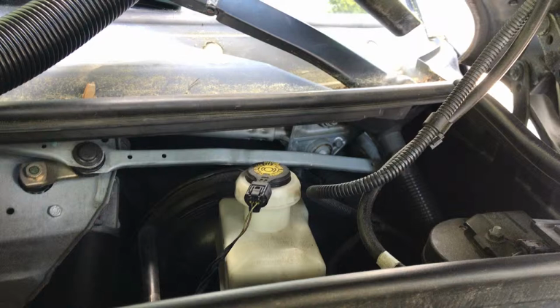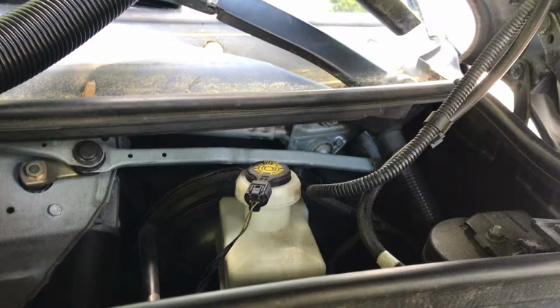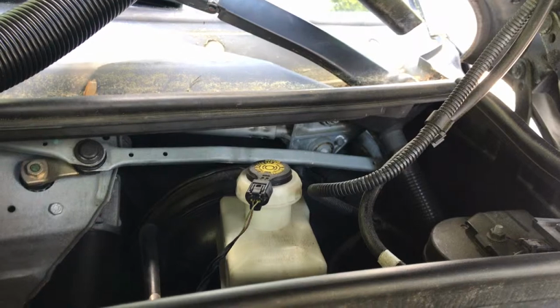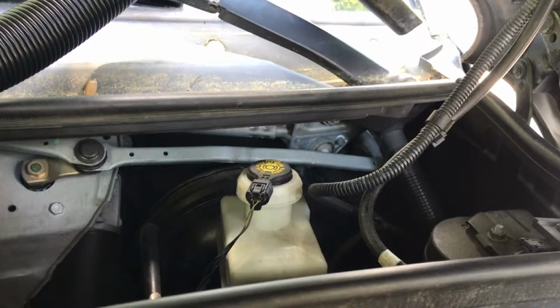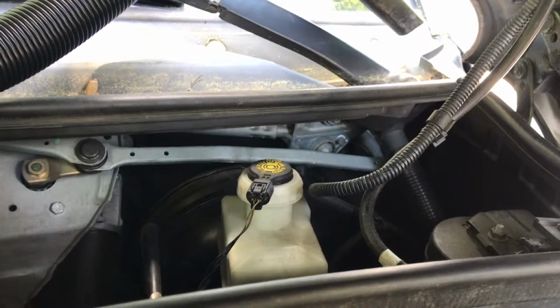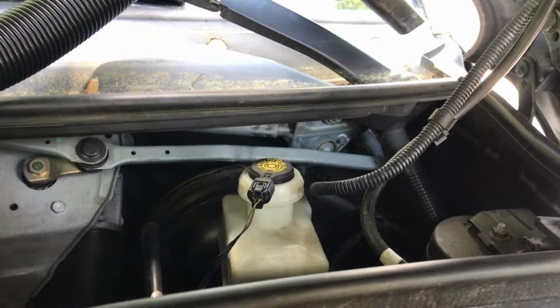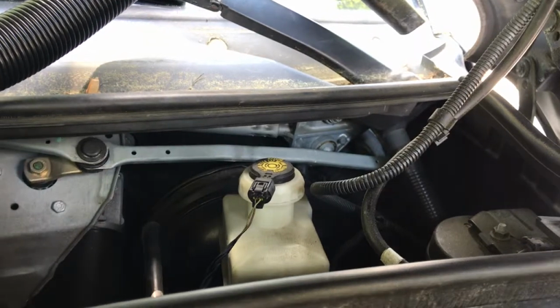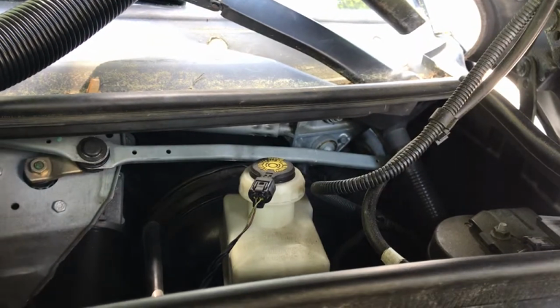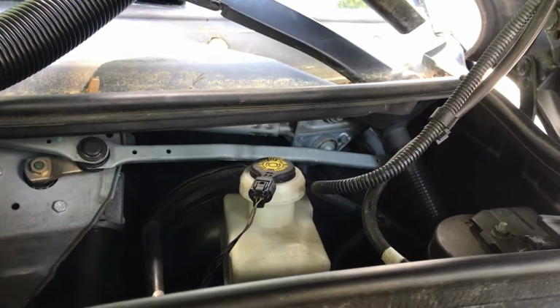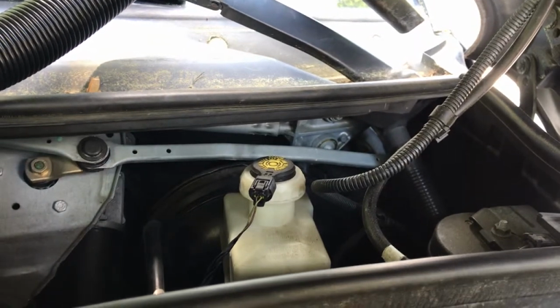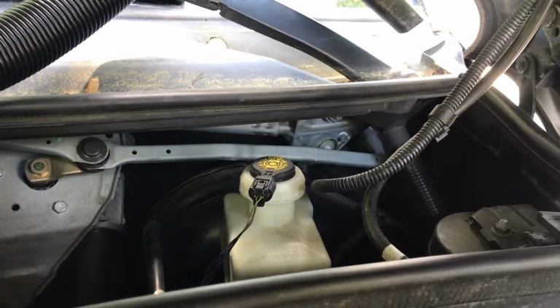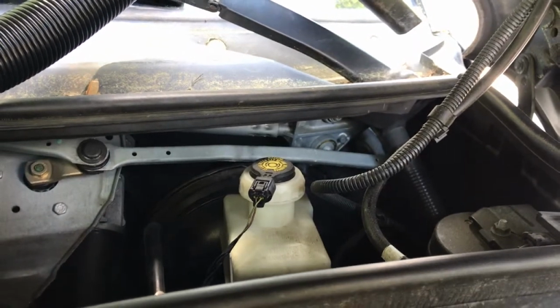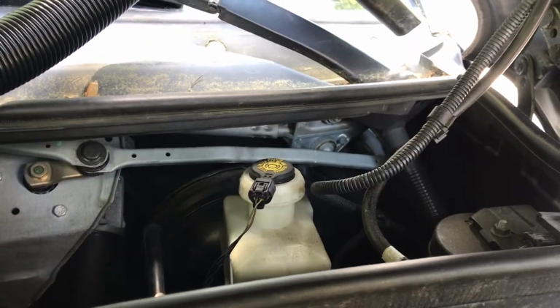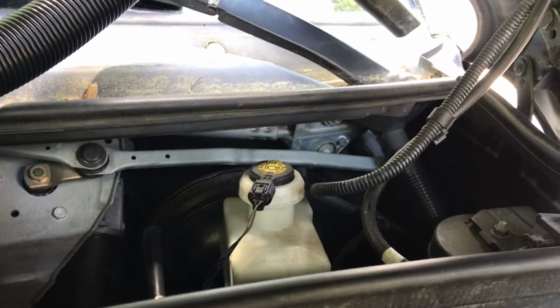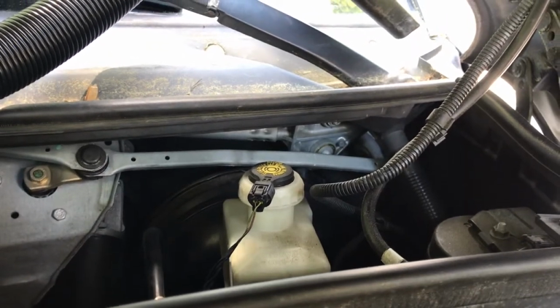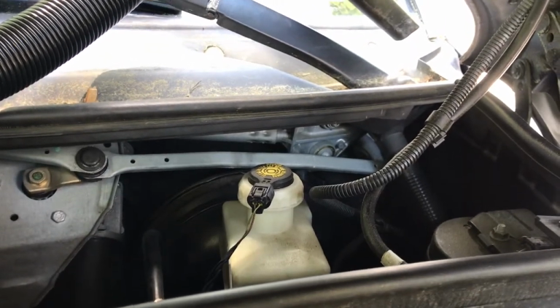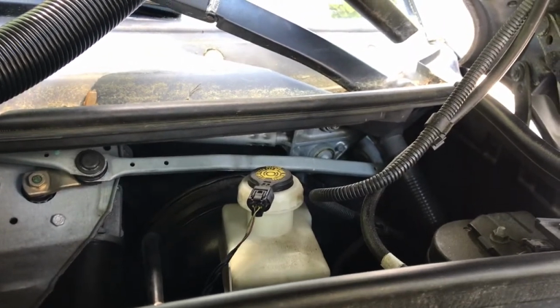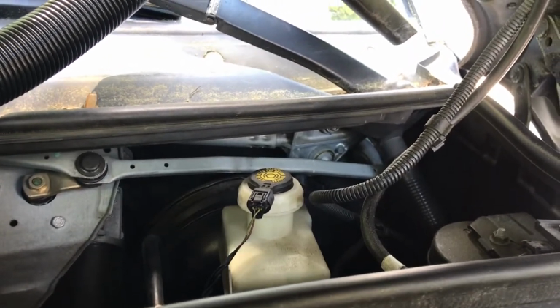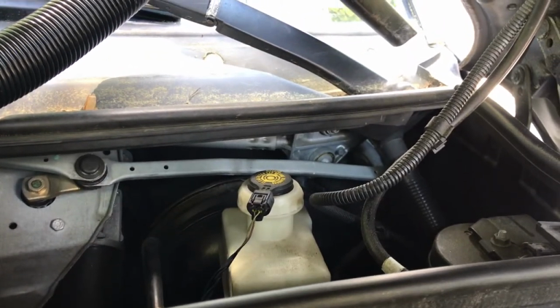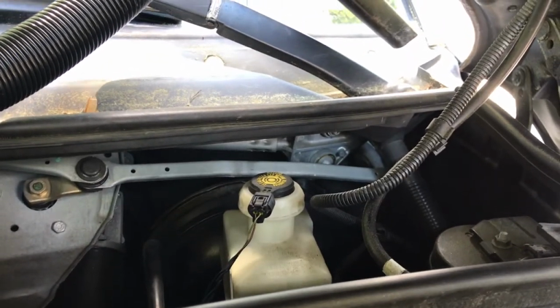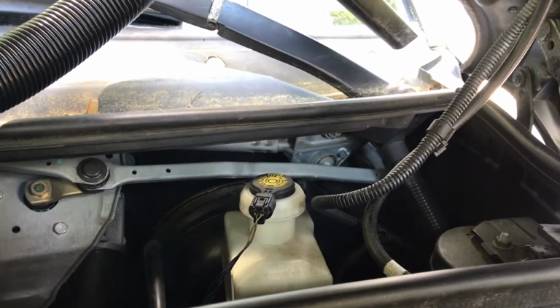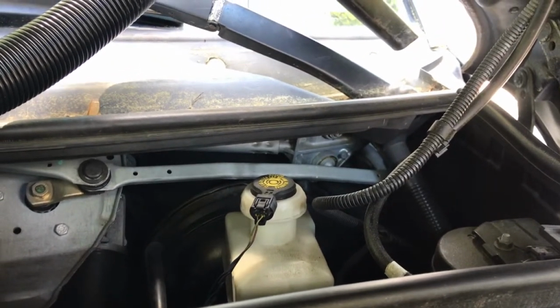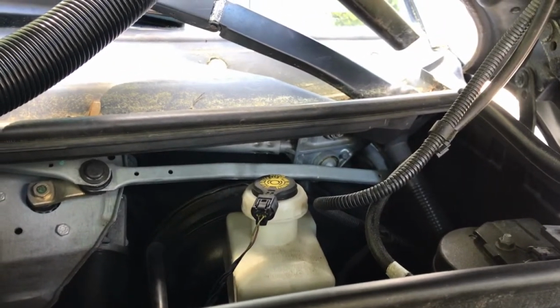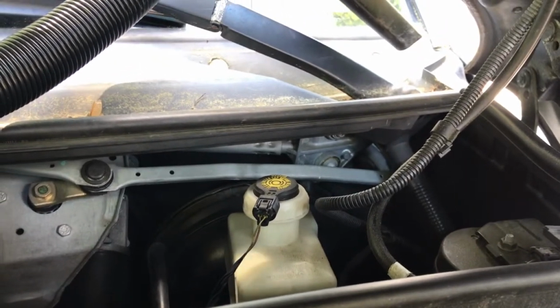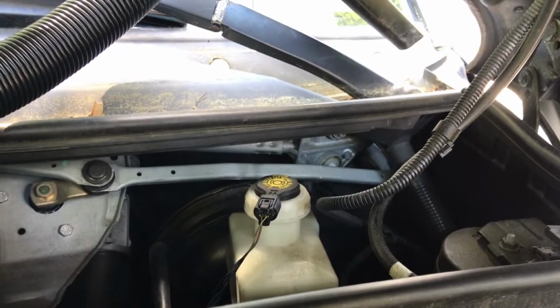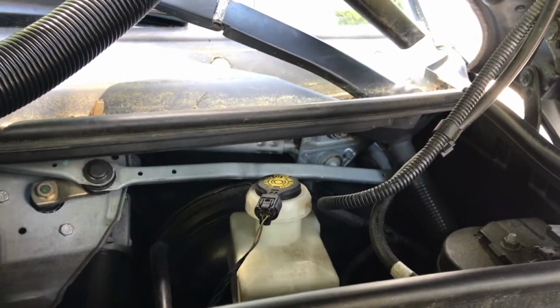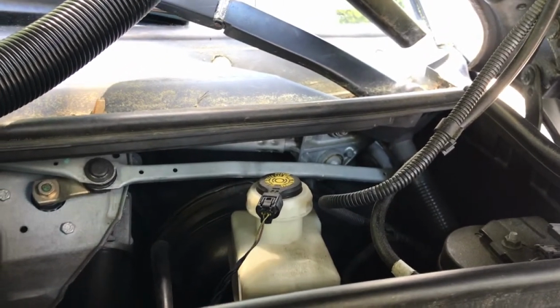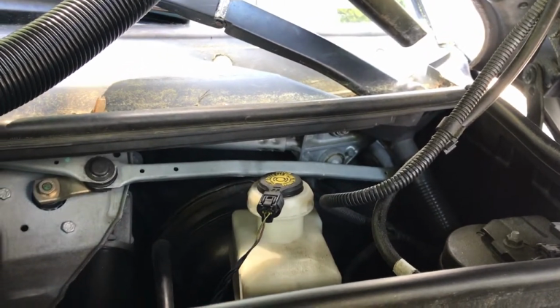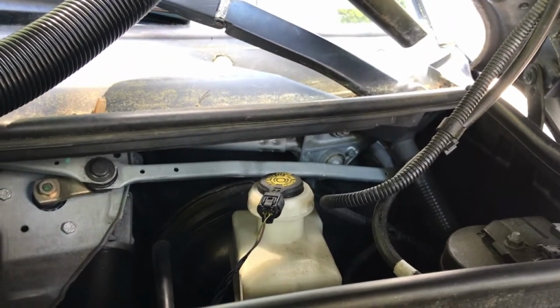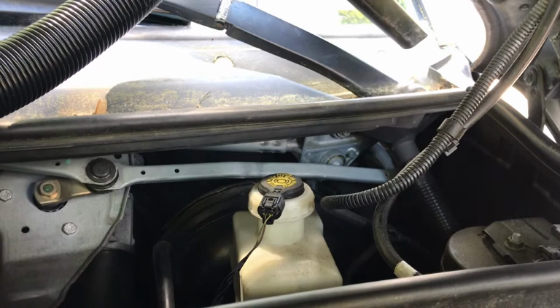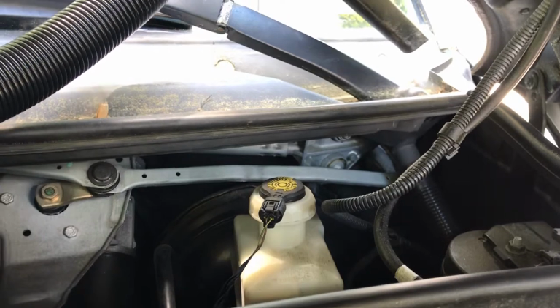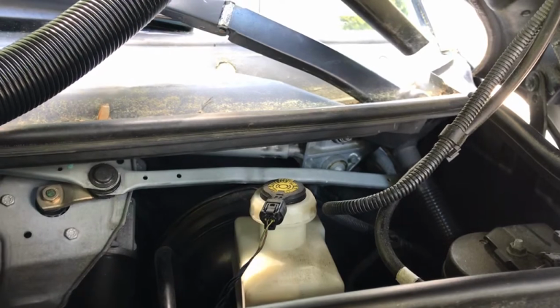Just a short video. This is a L322 — this one happens to be a 2004 HSE Range Rover.